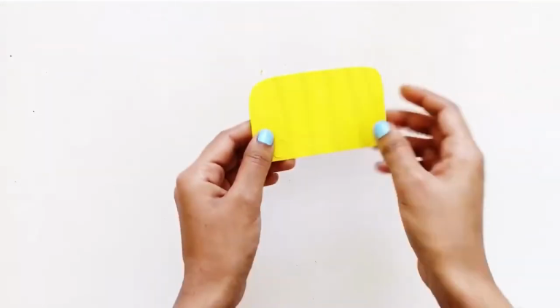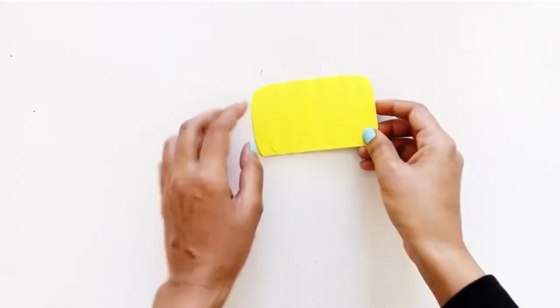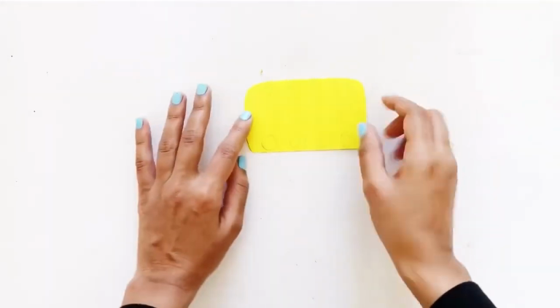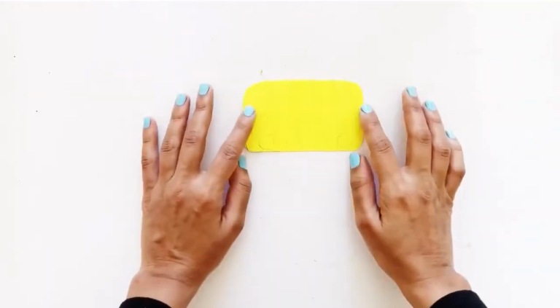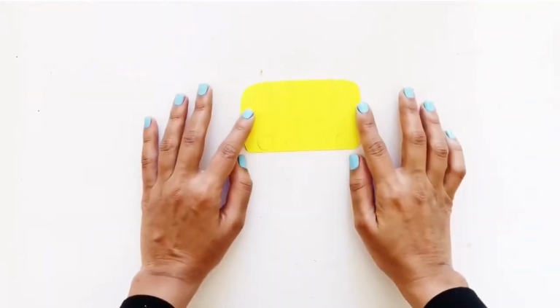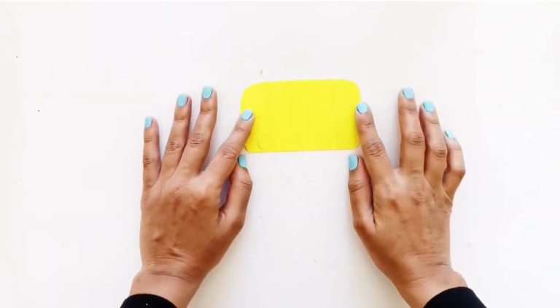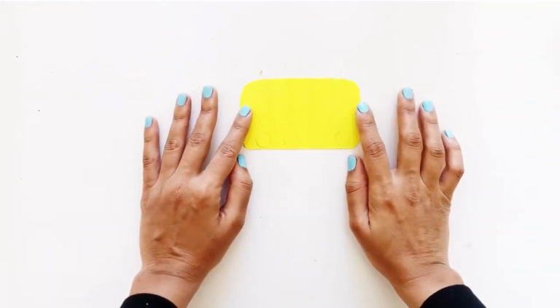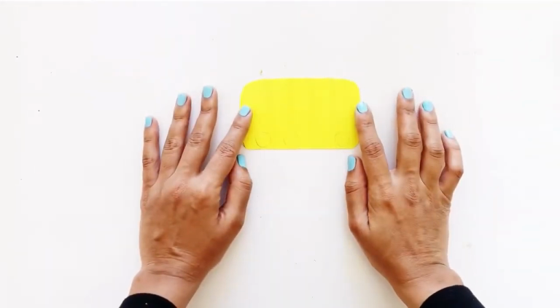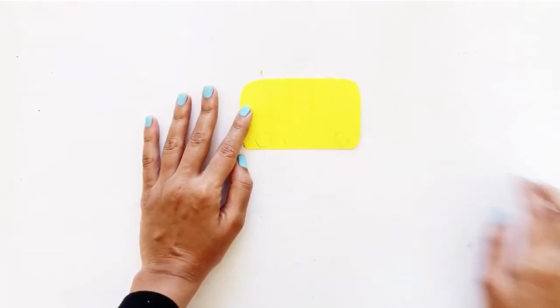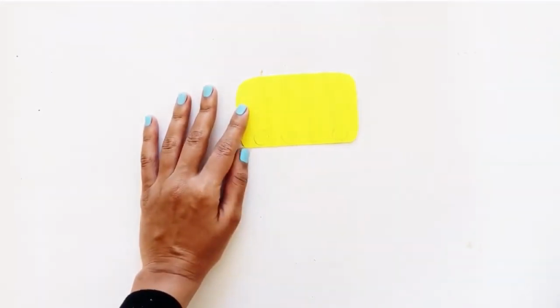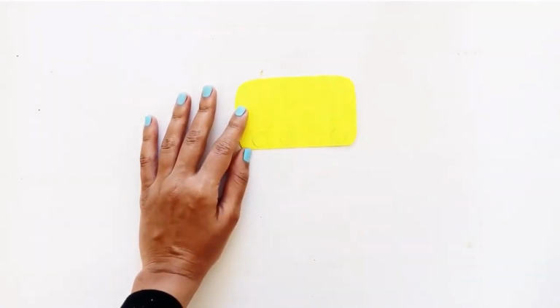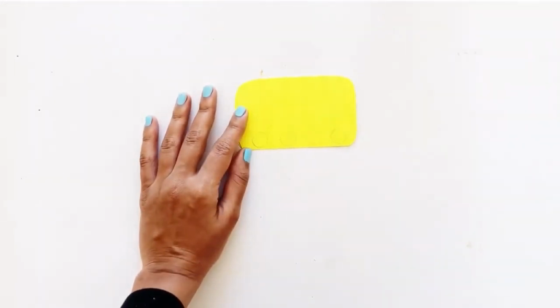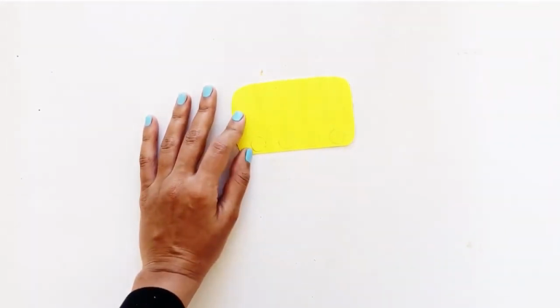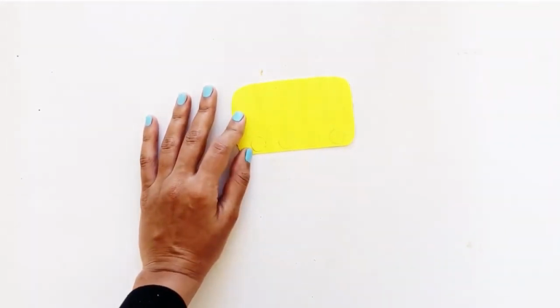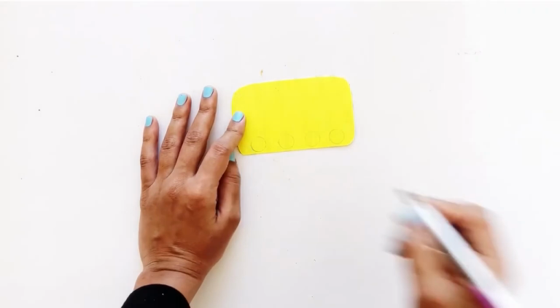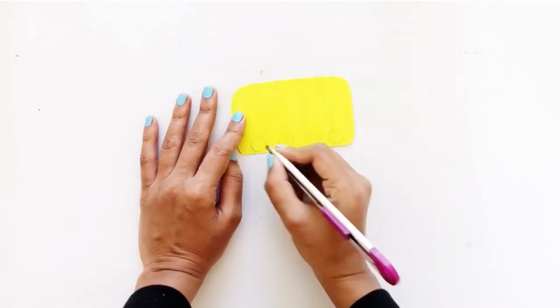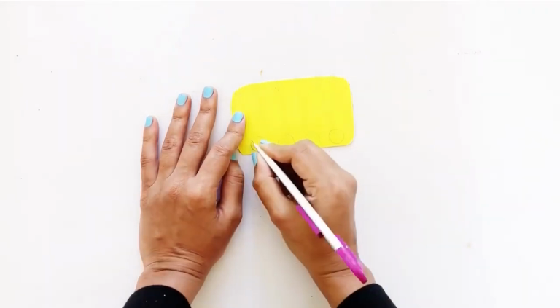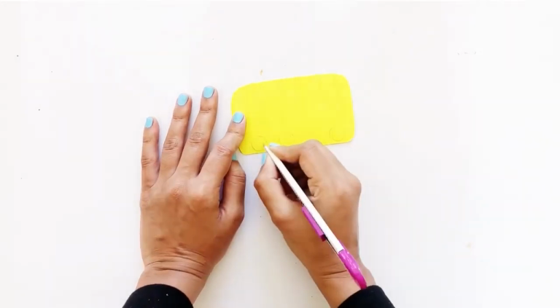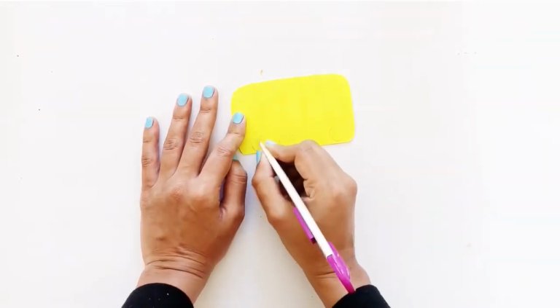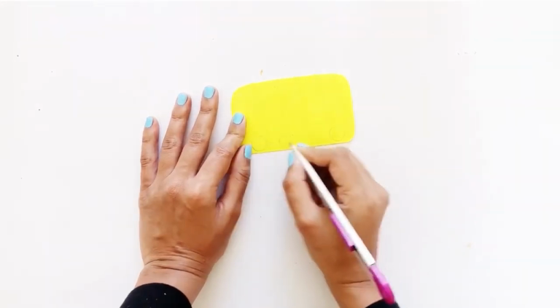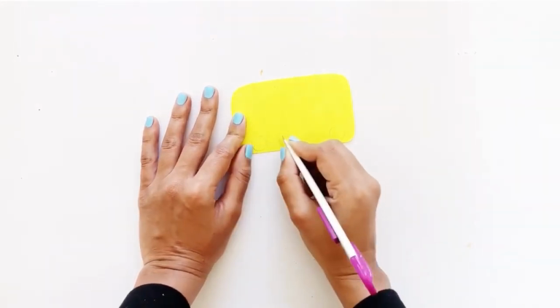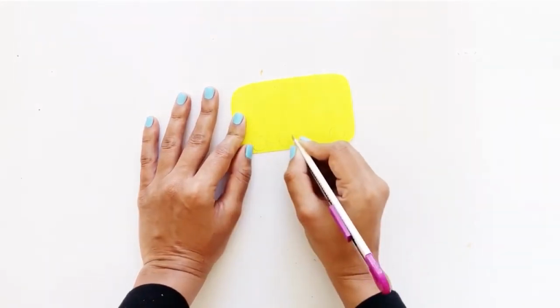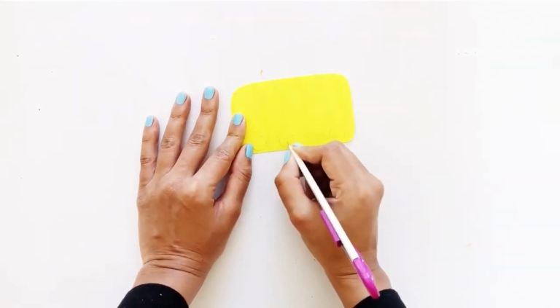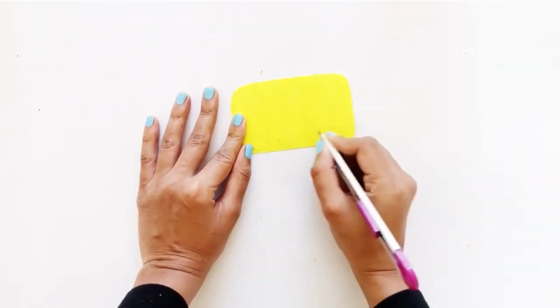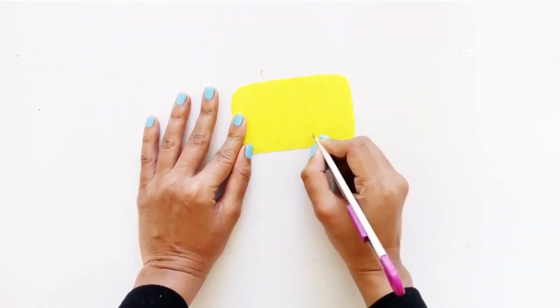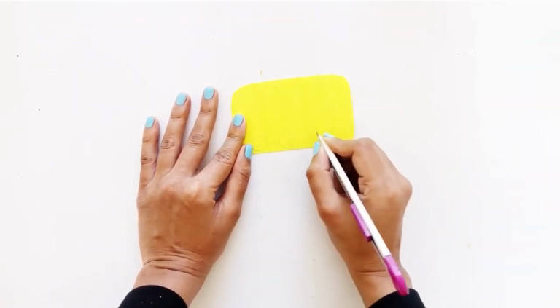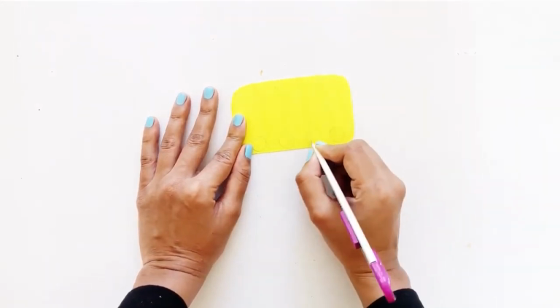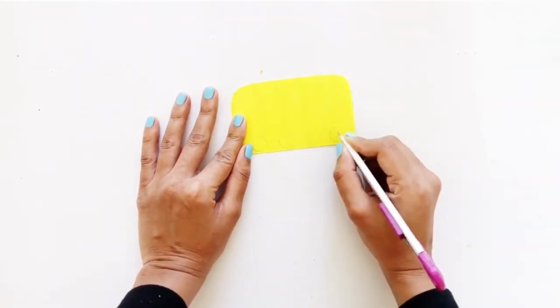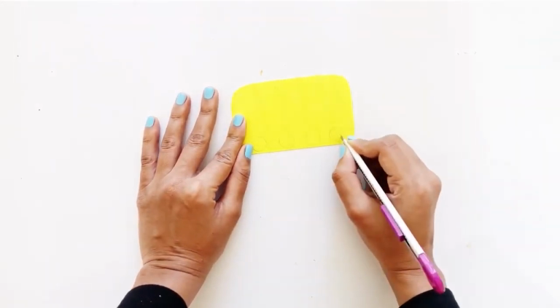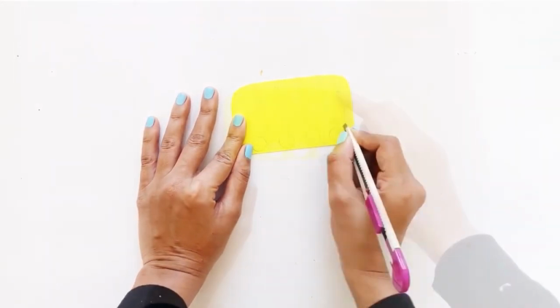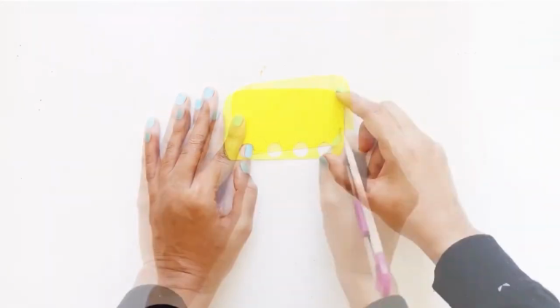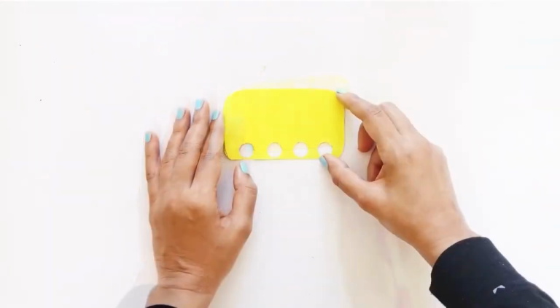Next, draw 4 circles wide enough for your fingers to go through, and cut them out with a pen knife carefully.